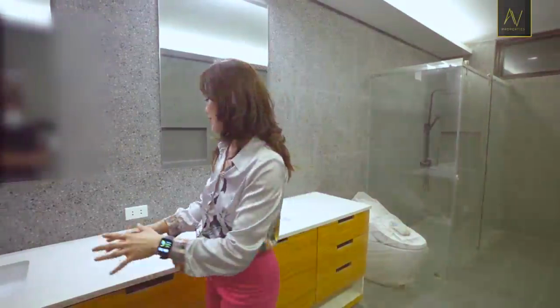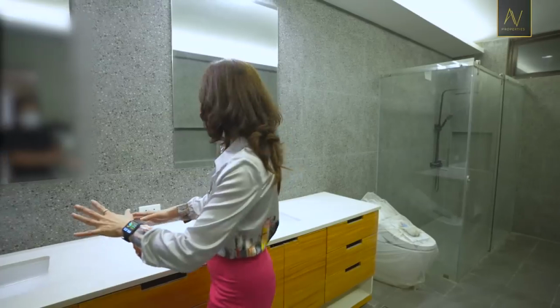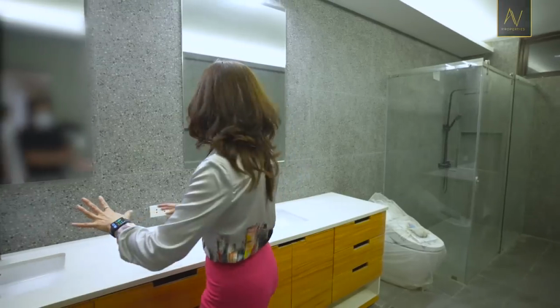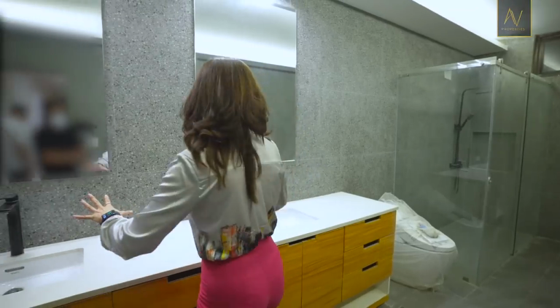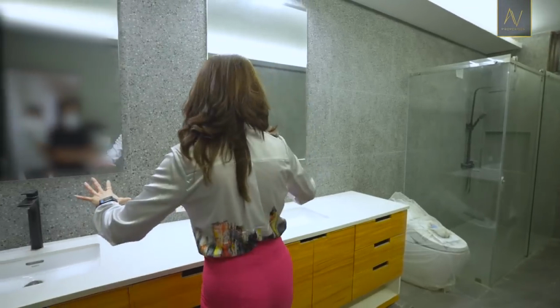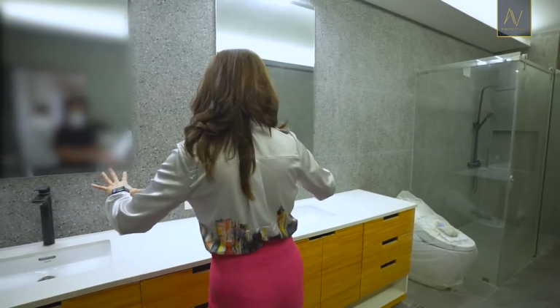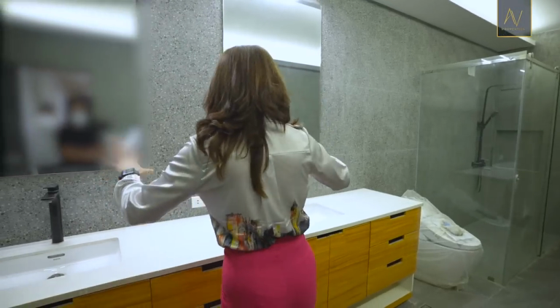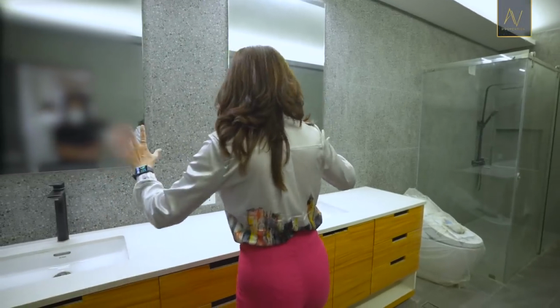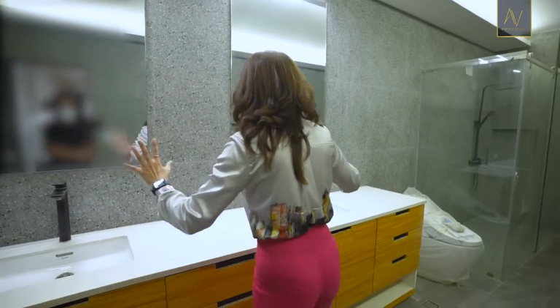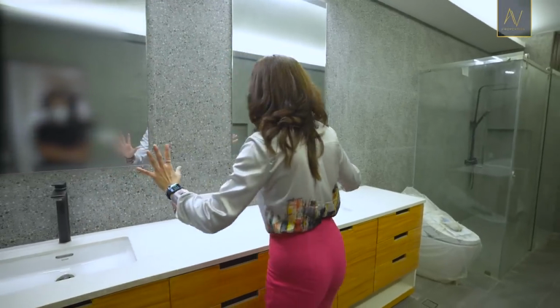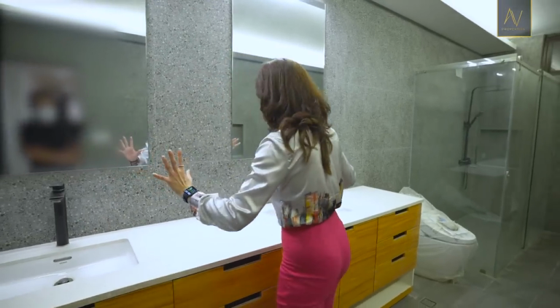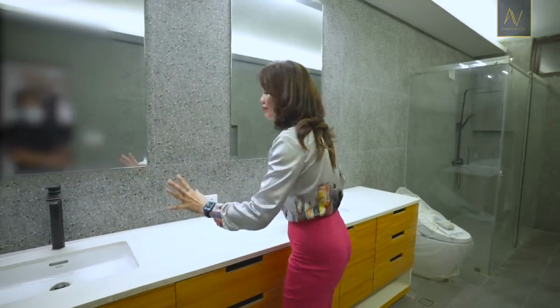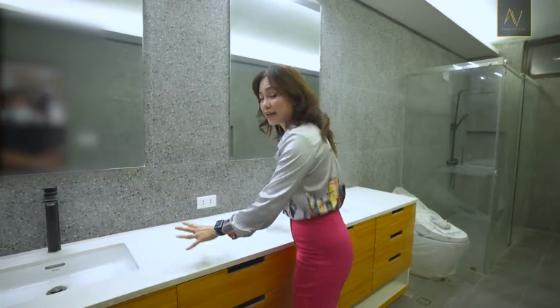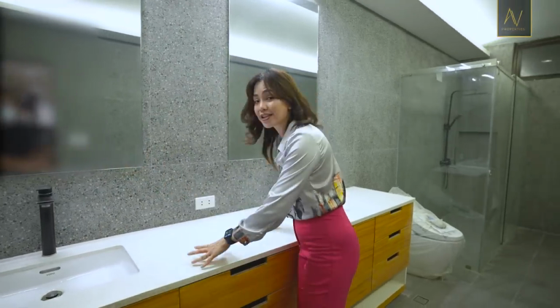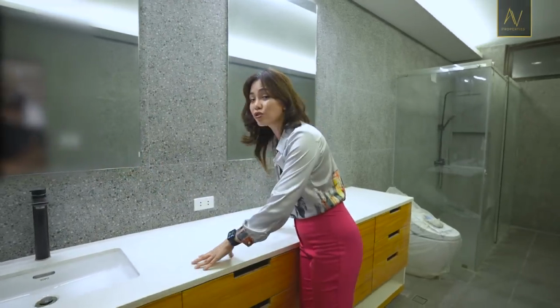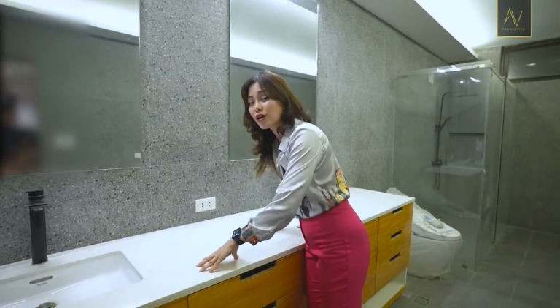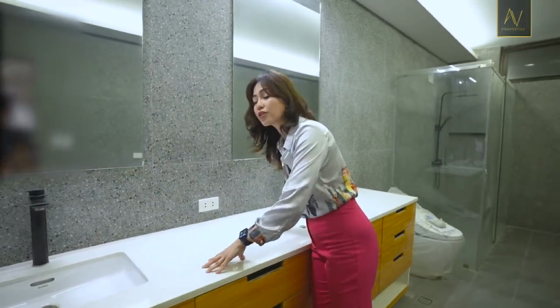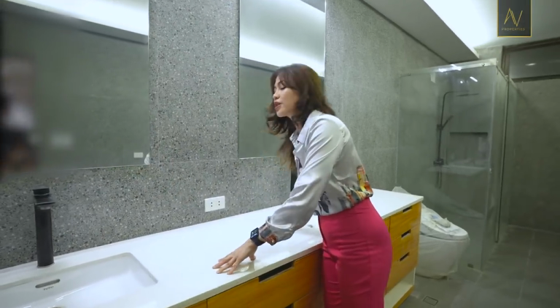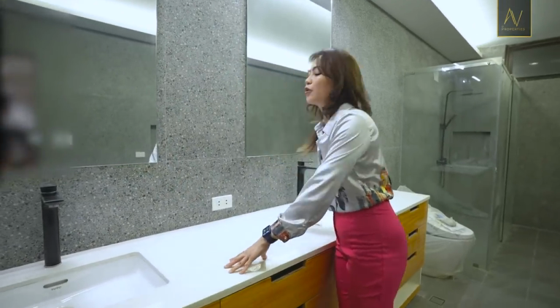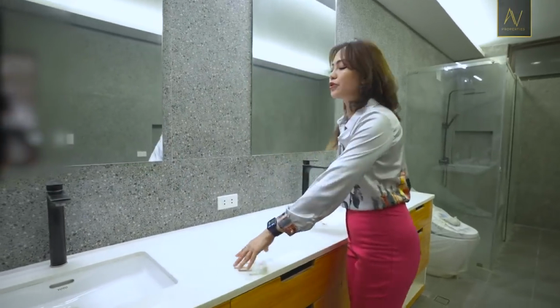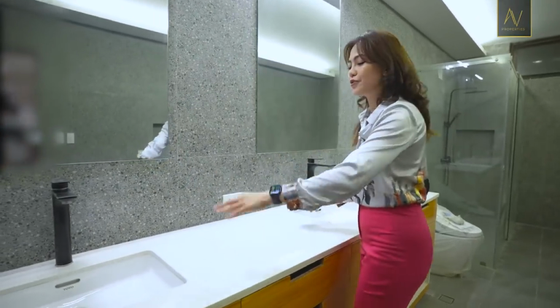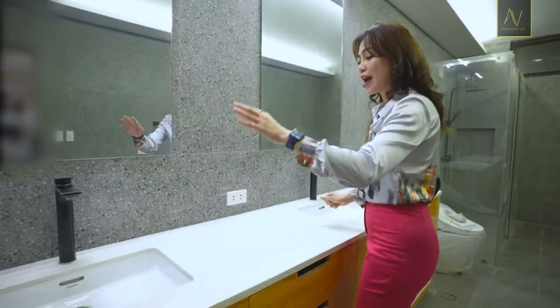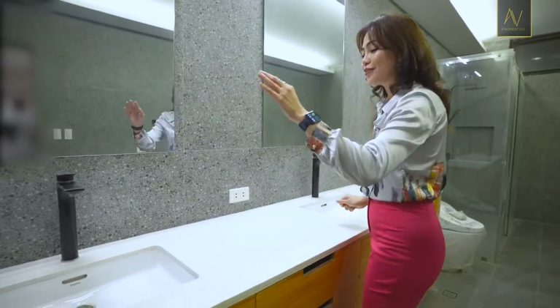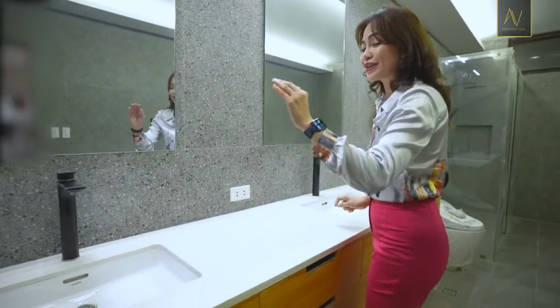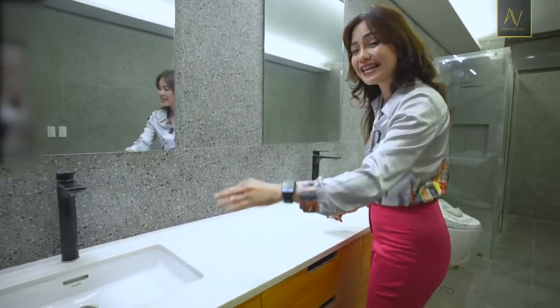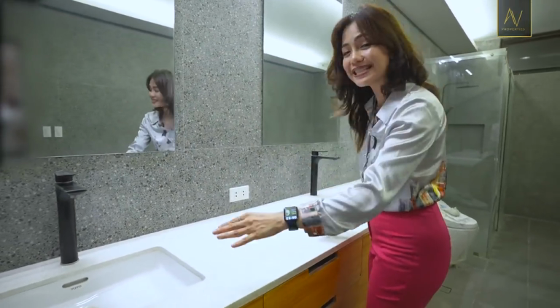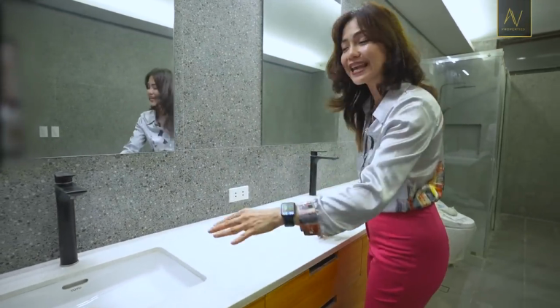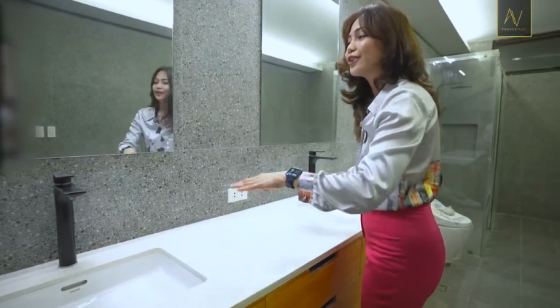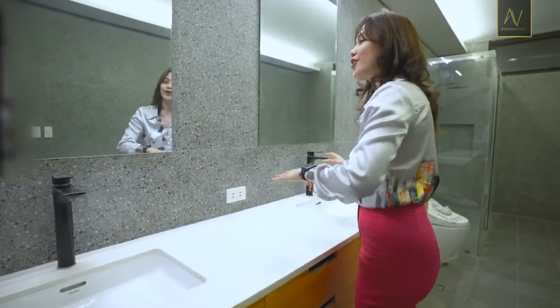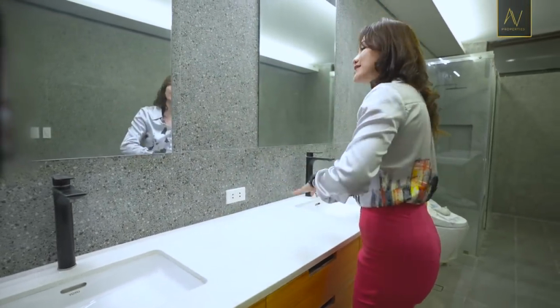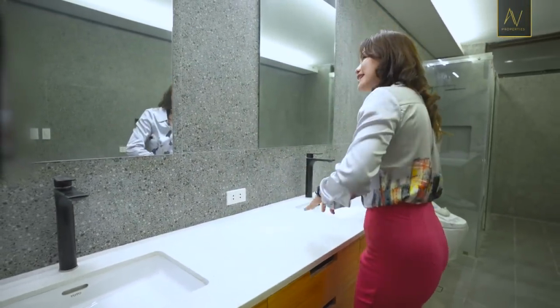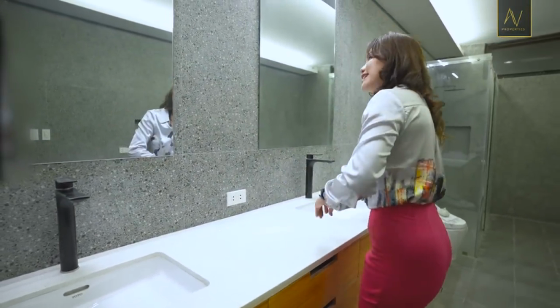This is an extra-large counter with a his-and-her sink.